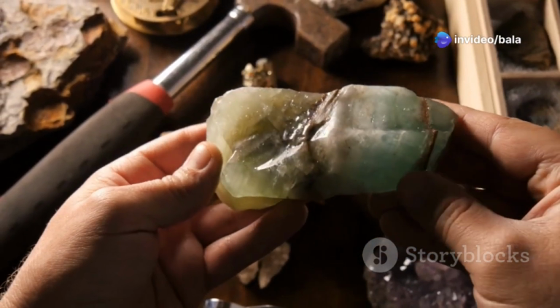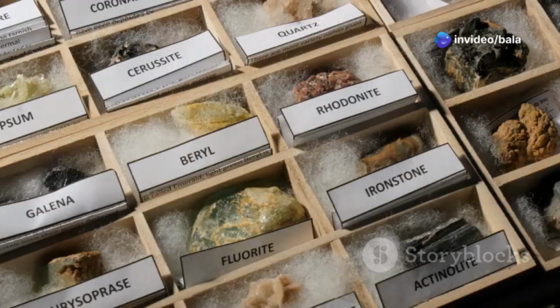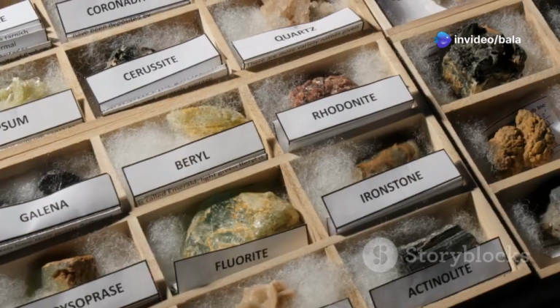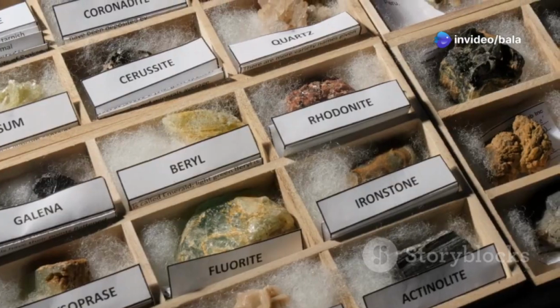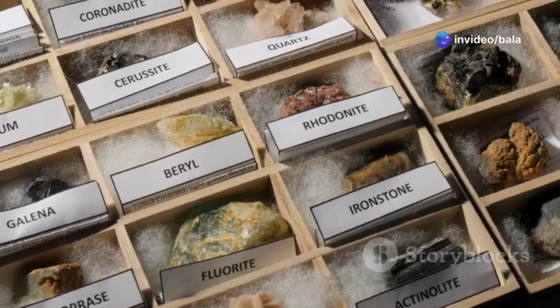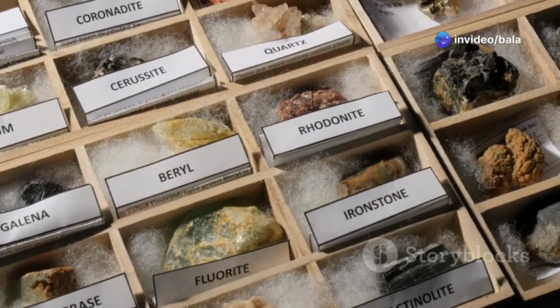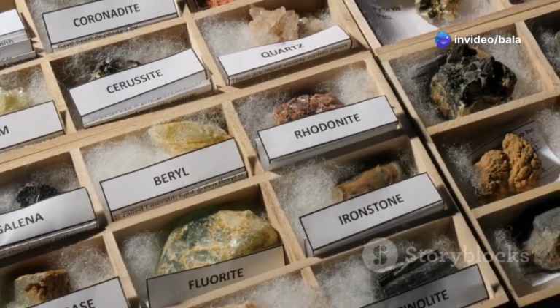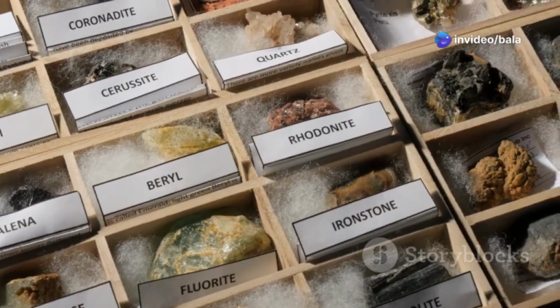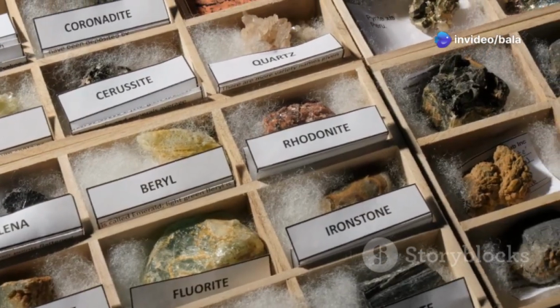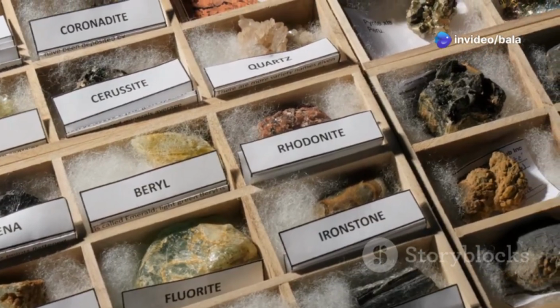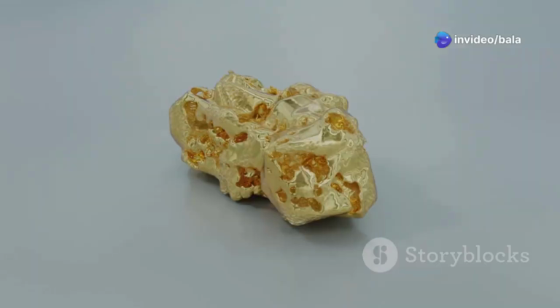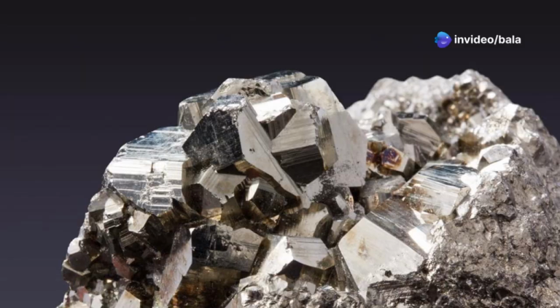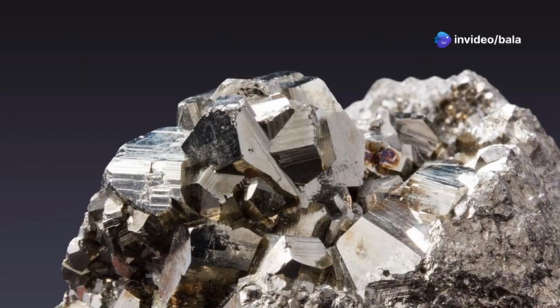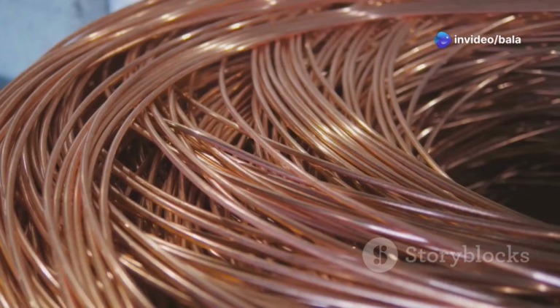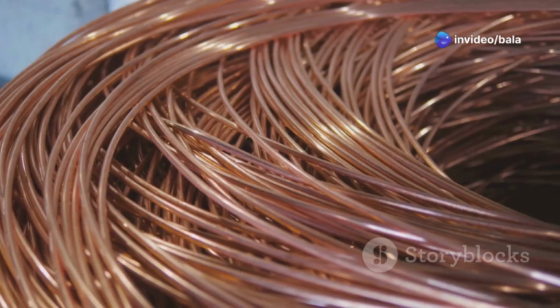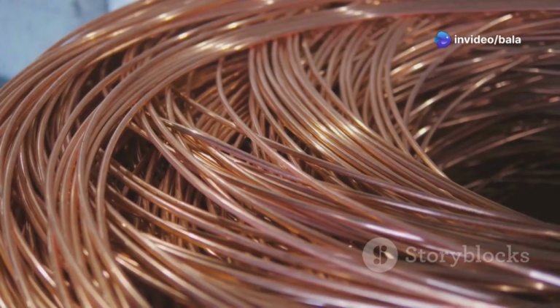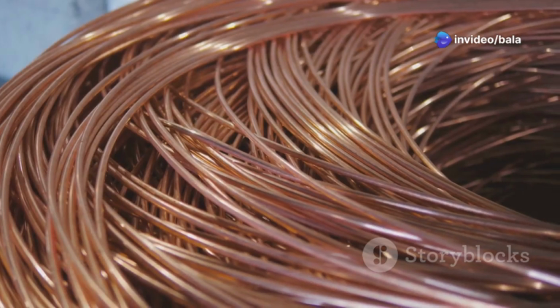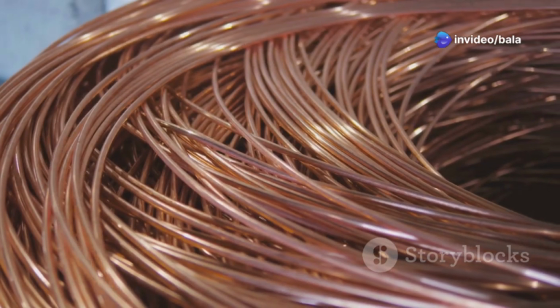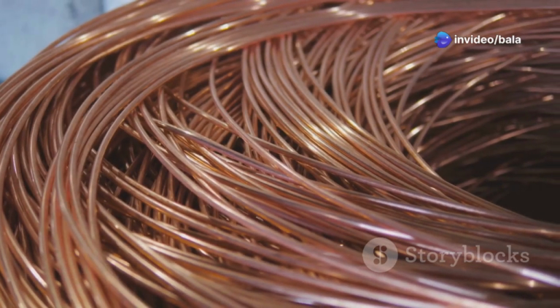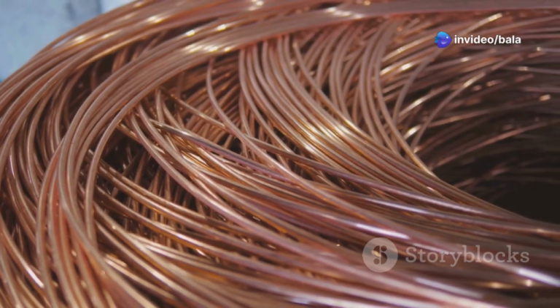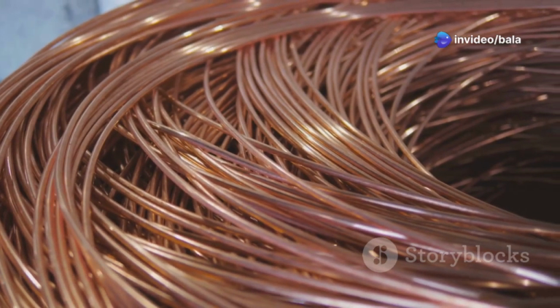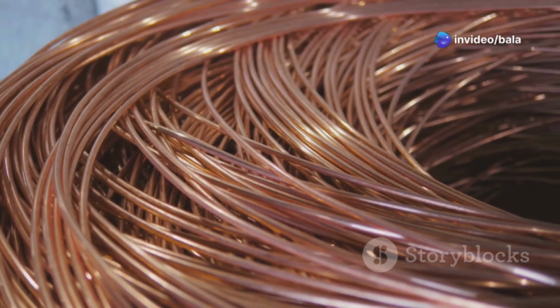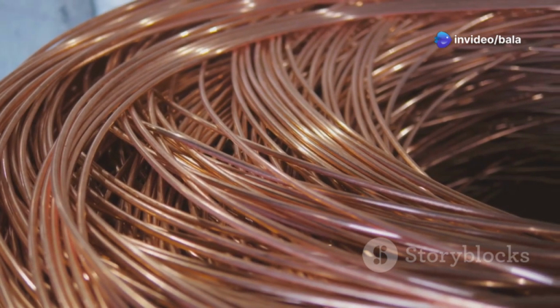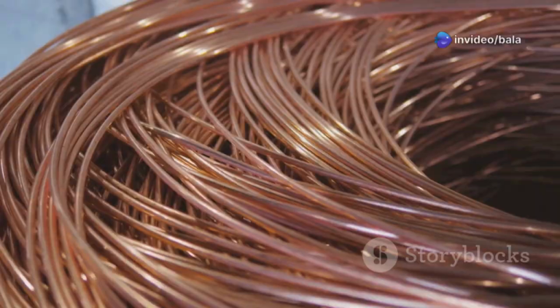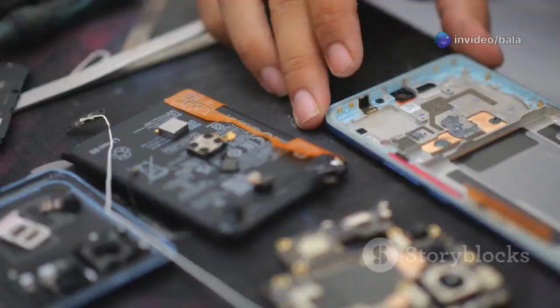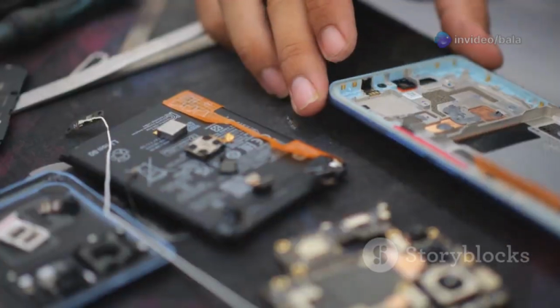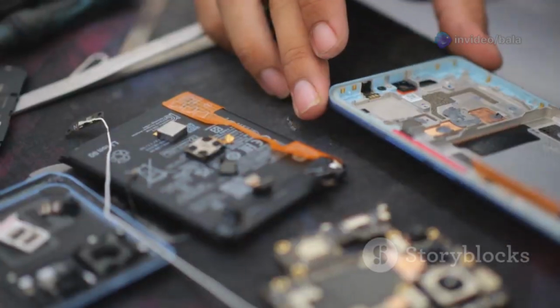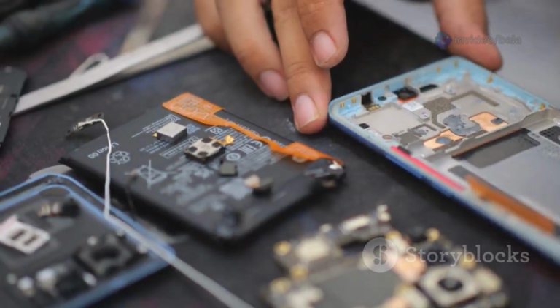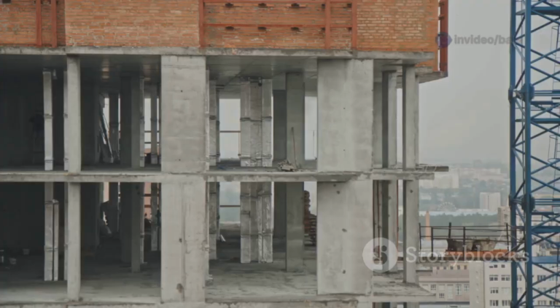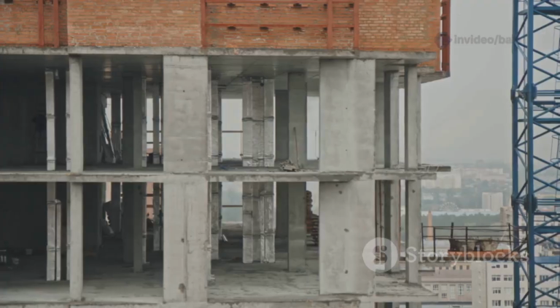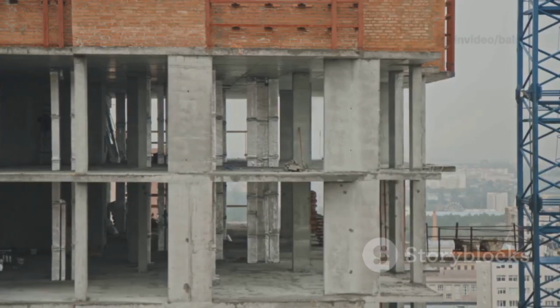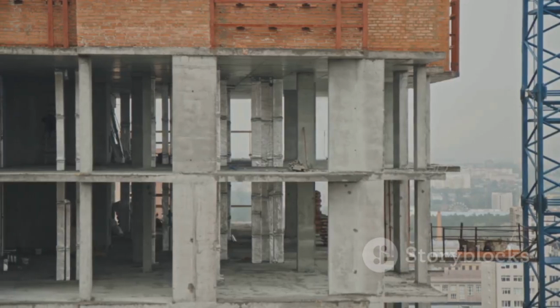And let's not forget metals. Gold, silver, and copper are shiny minerals we use every day, from smartphones to skyscrapers.